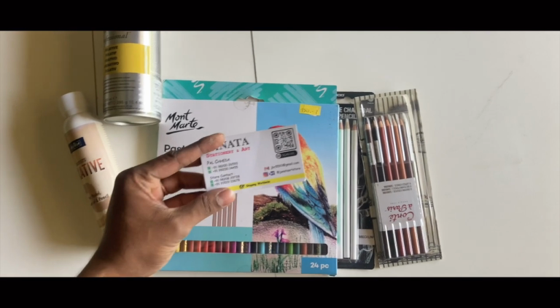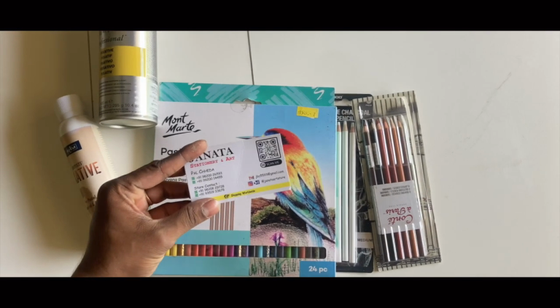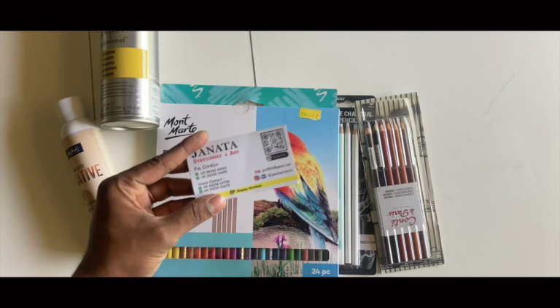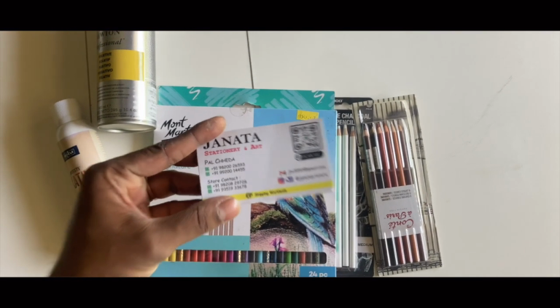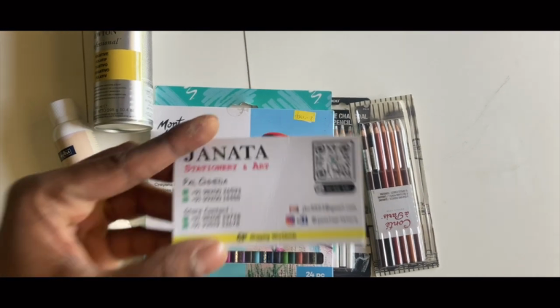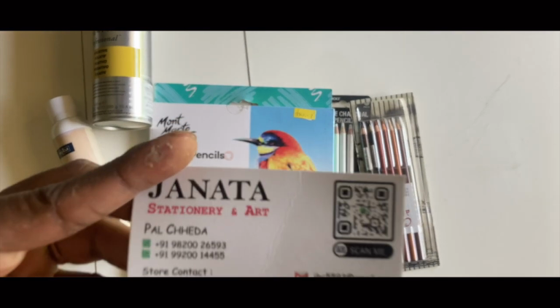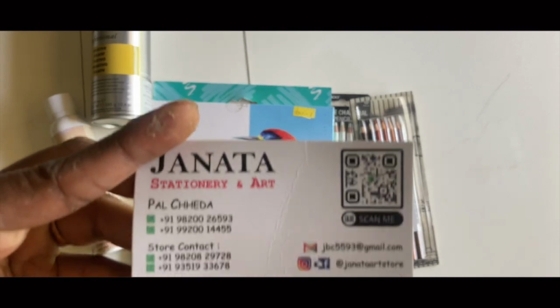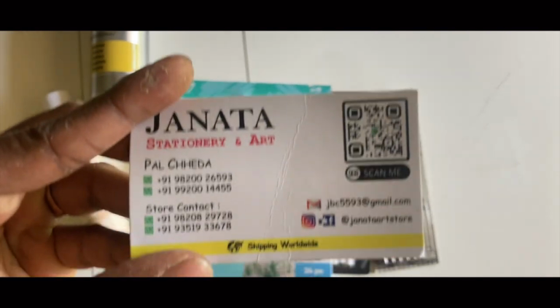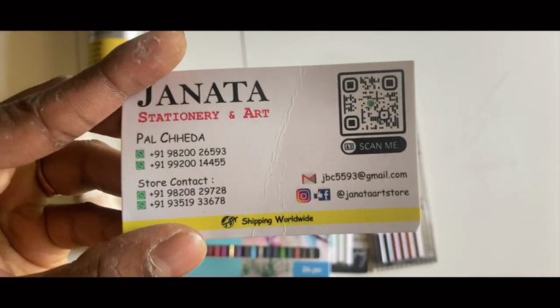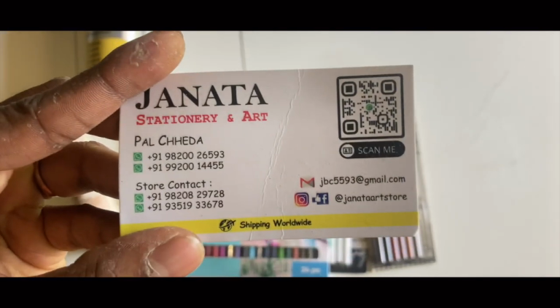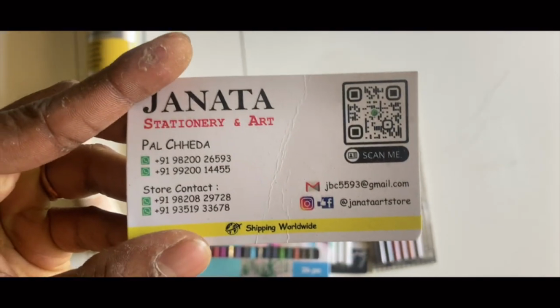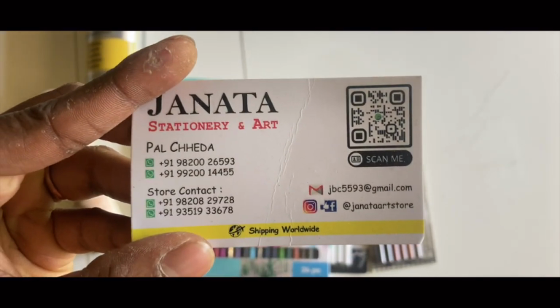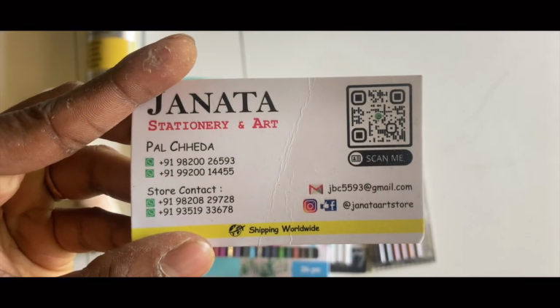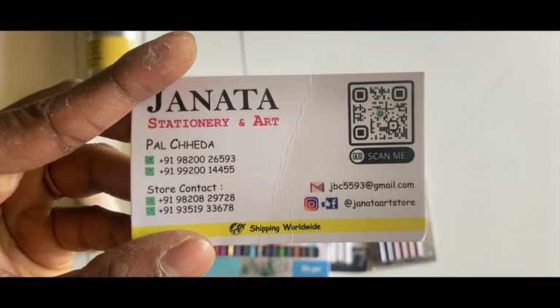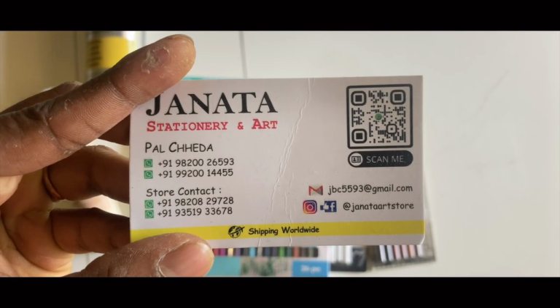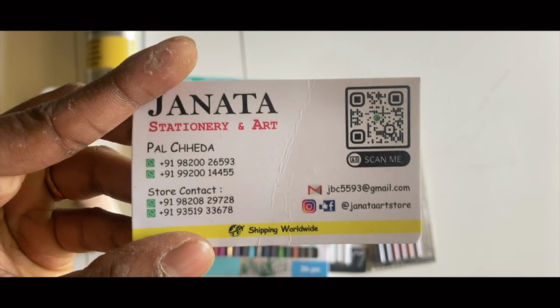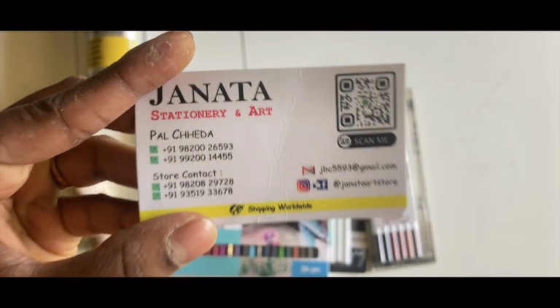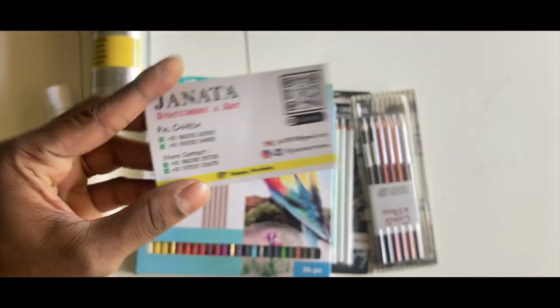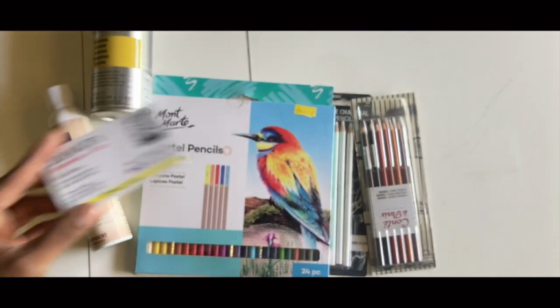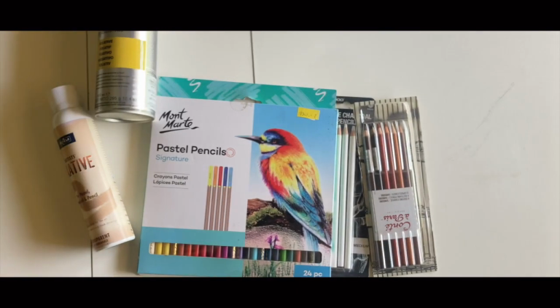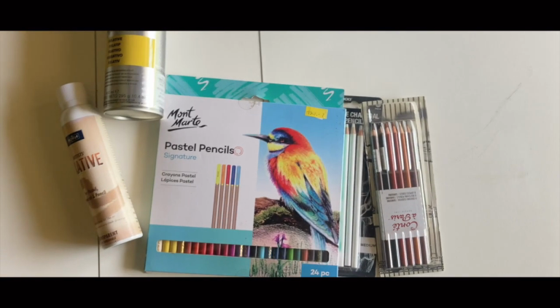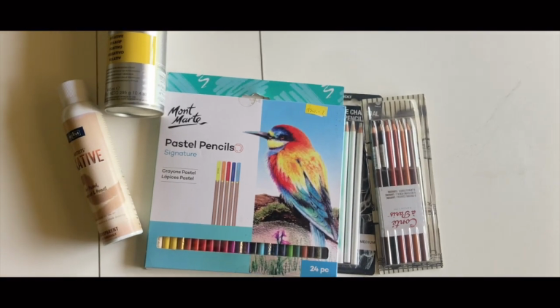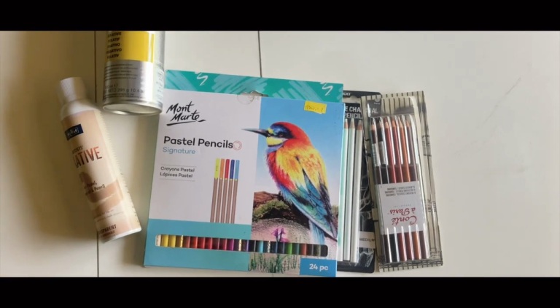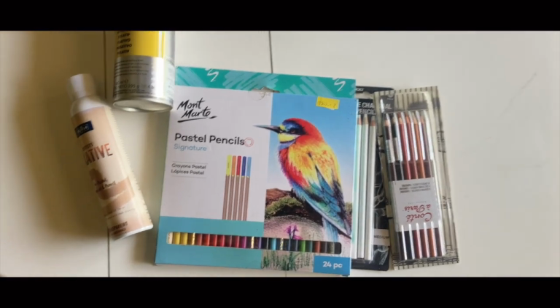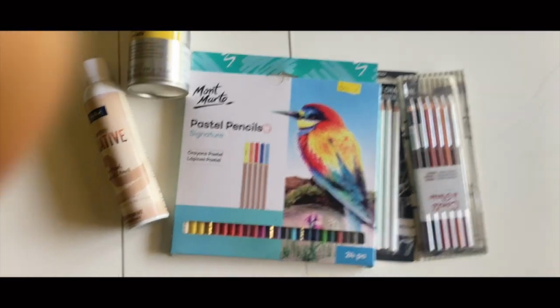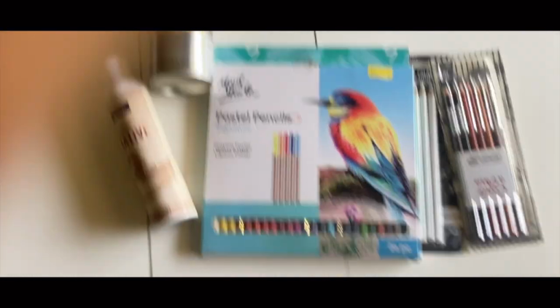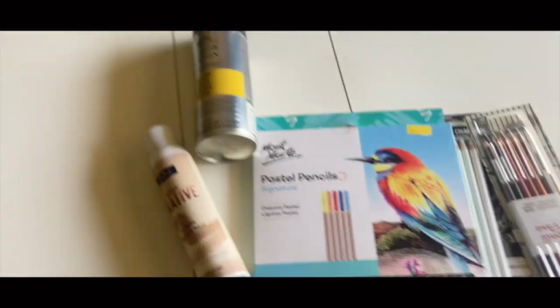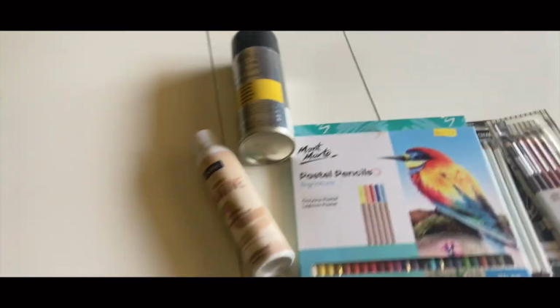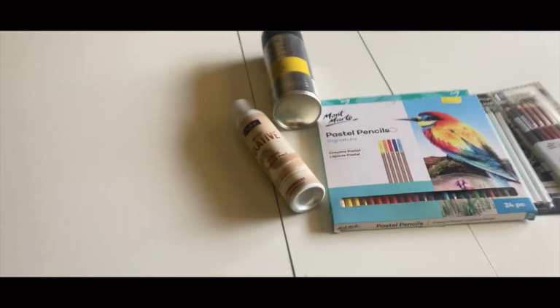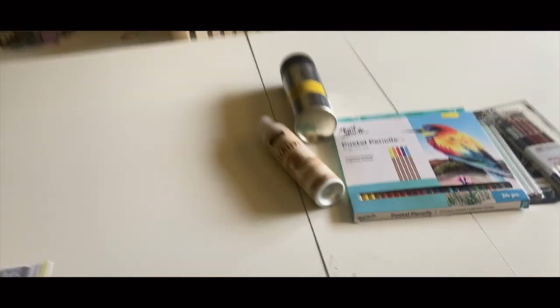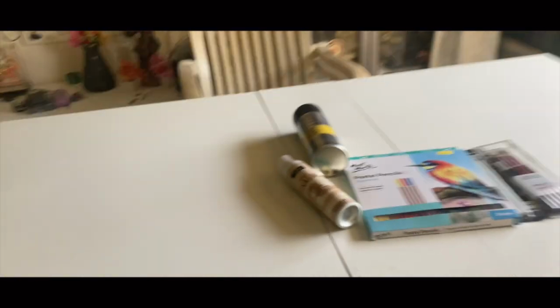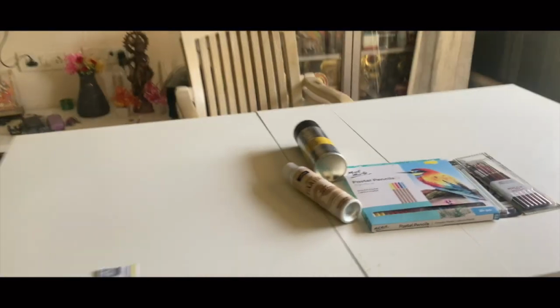So if you're looking to buy art materials around Bandra, they give home delivery all over Mumbai, so you can screenshot this card.